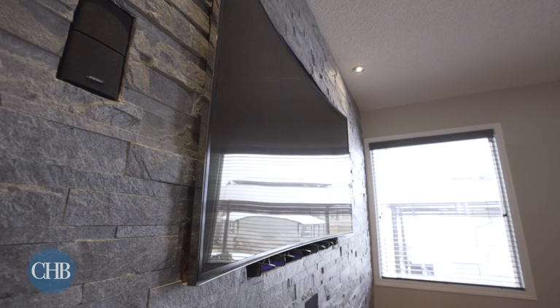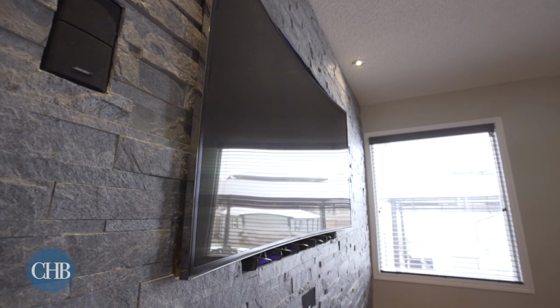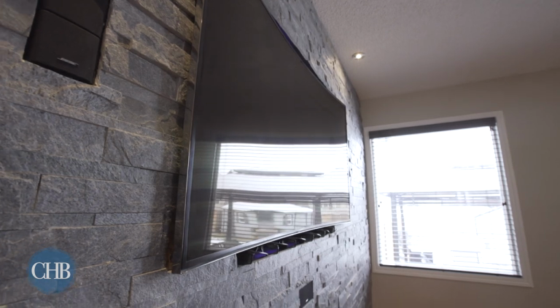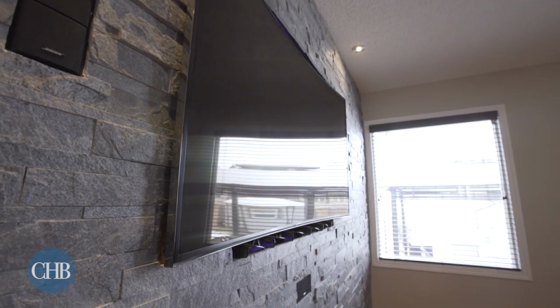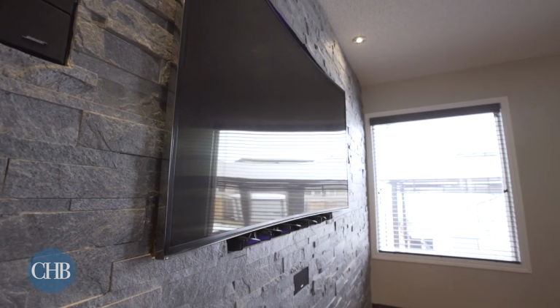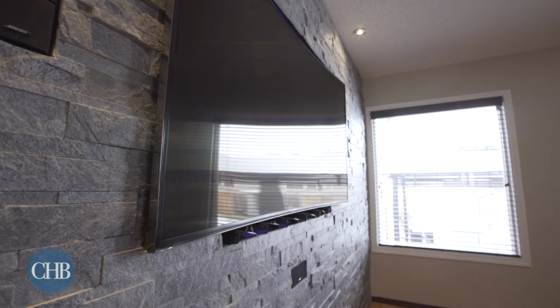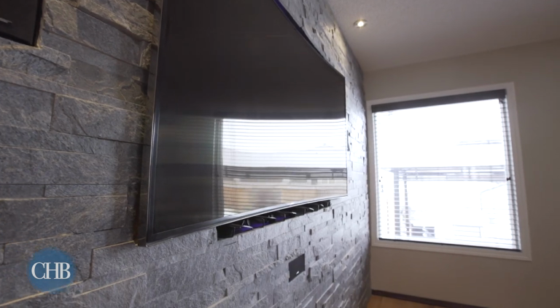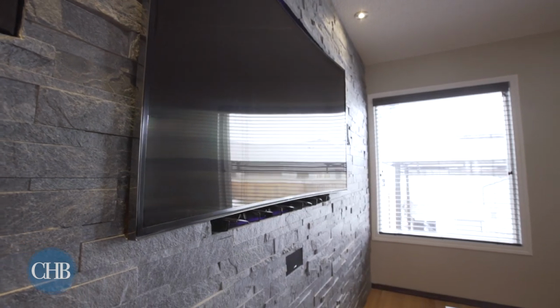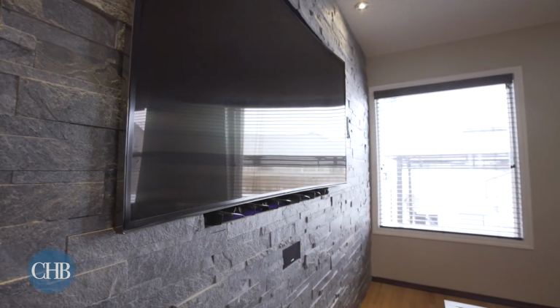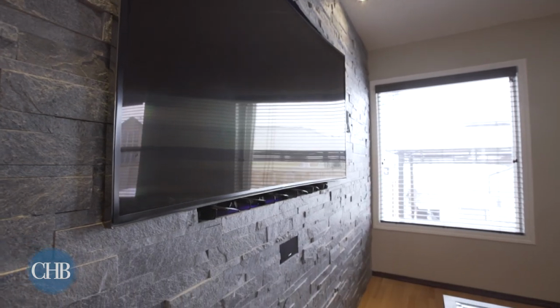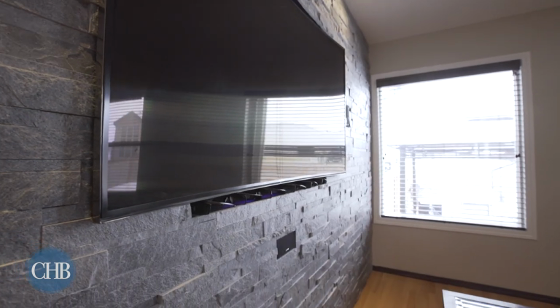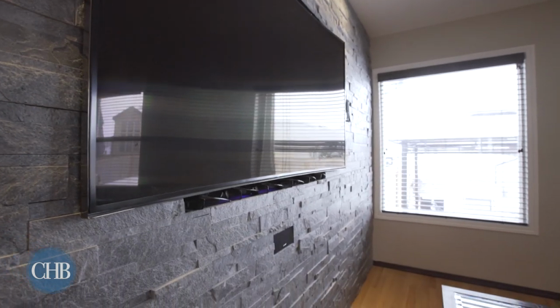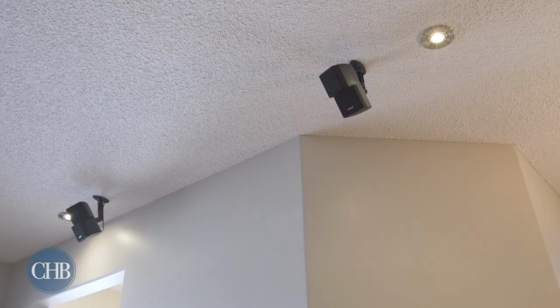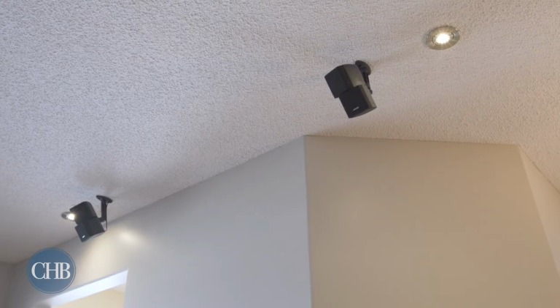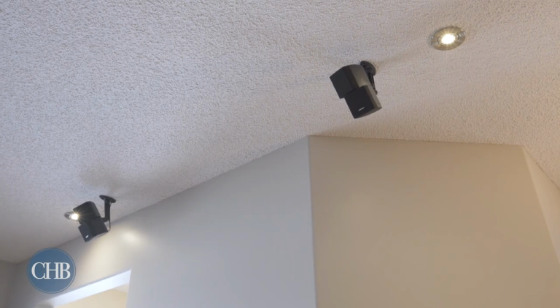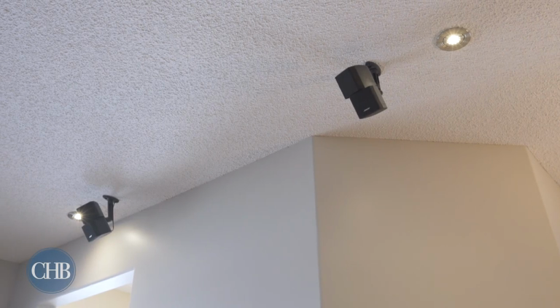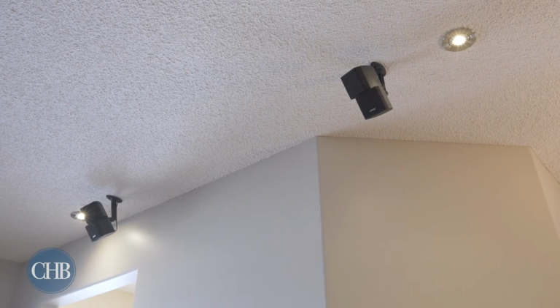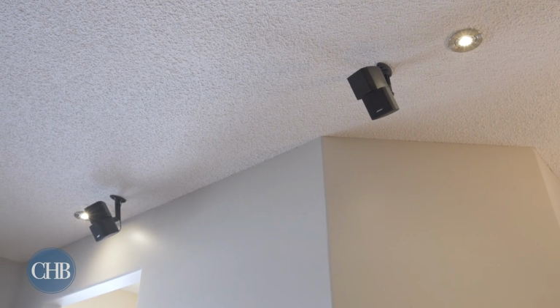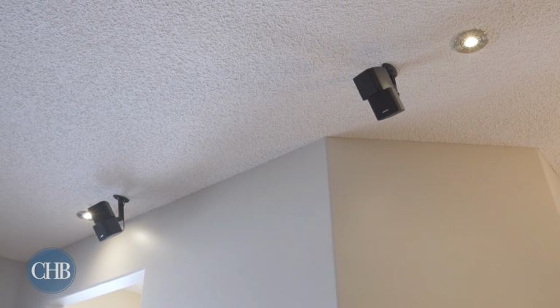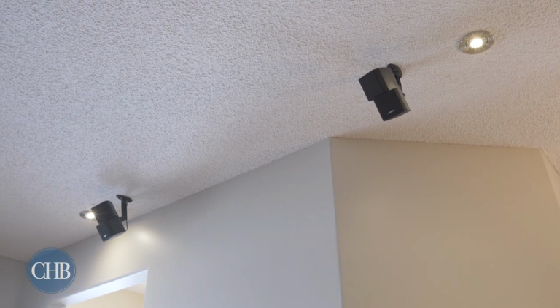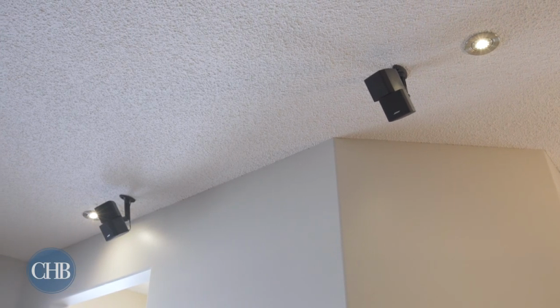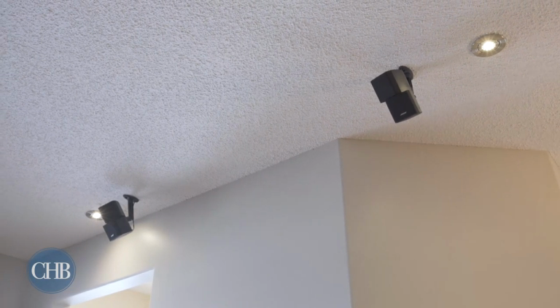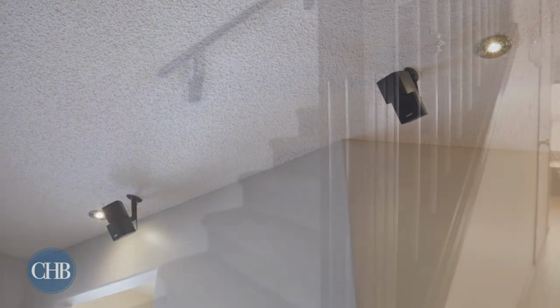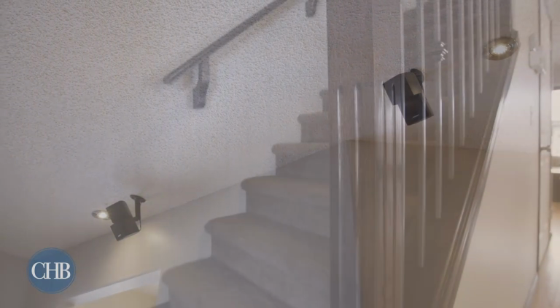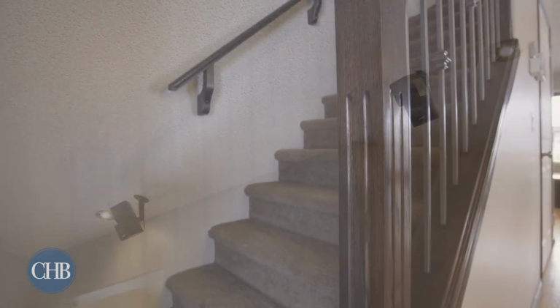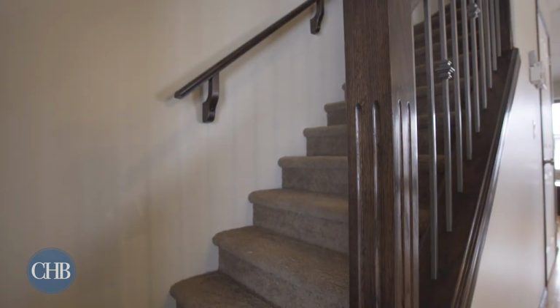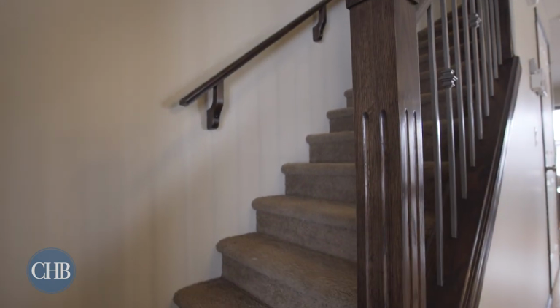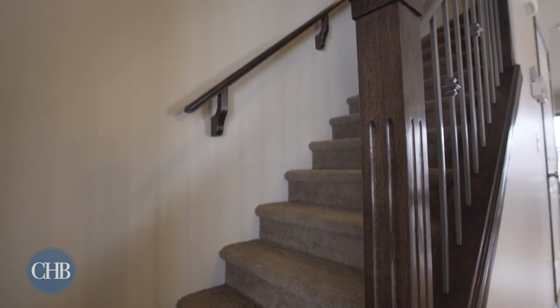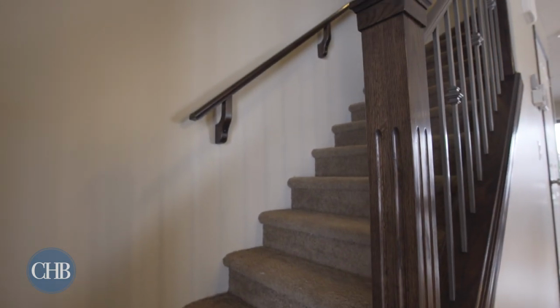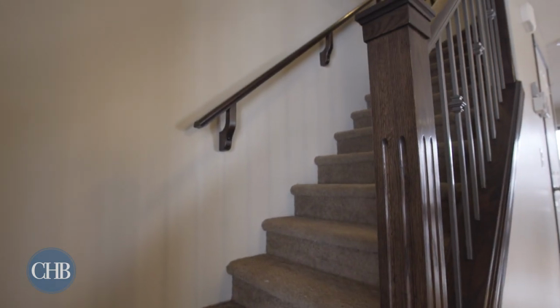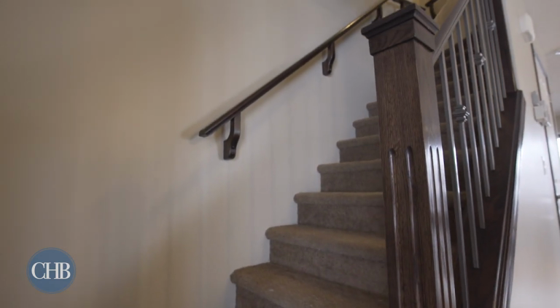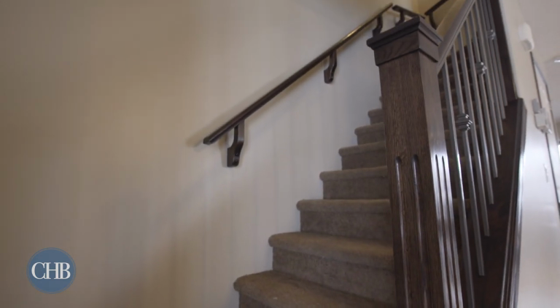This home is smart, with wiring for 4K, audio and internet all in the living room. When your day is over, head upstairs to relax in your master bedroom oasis.